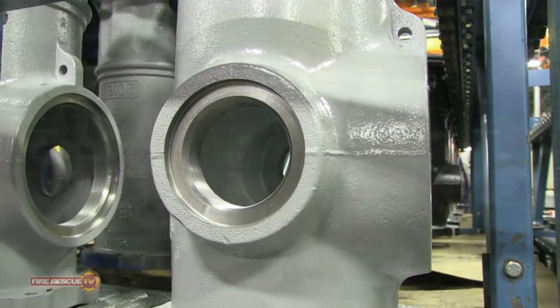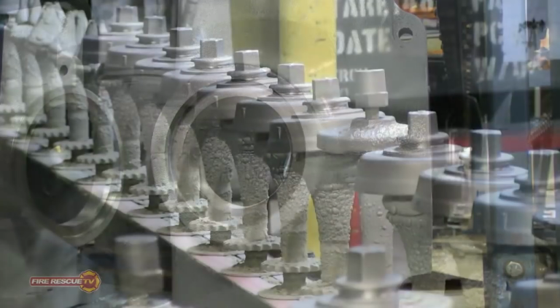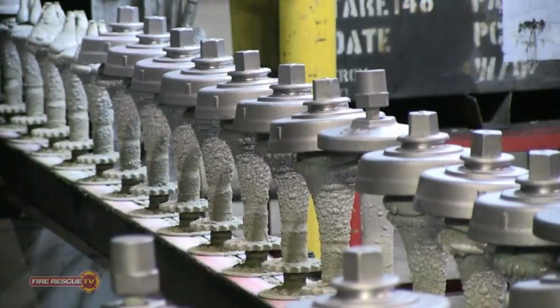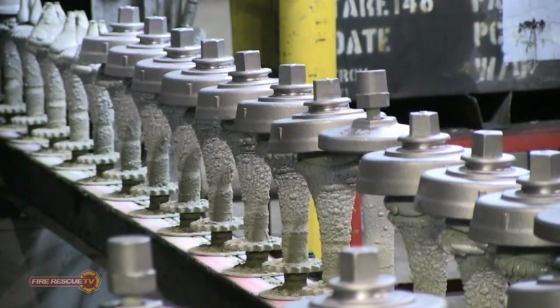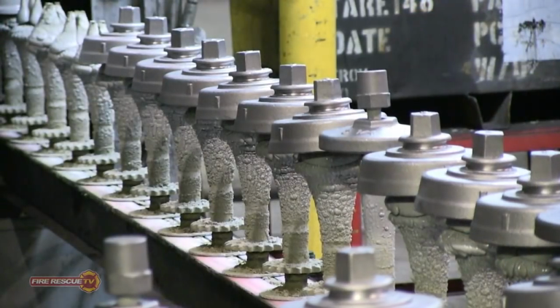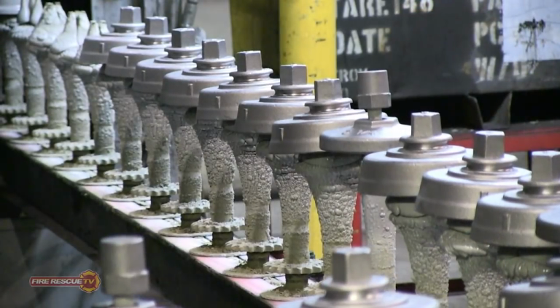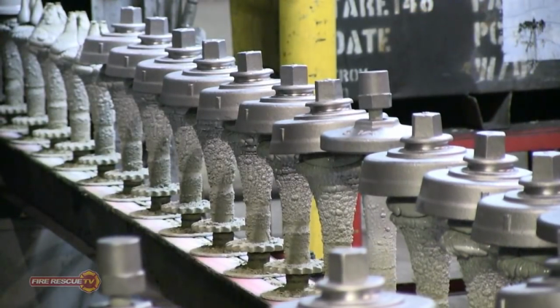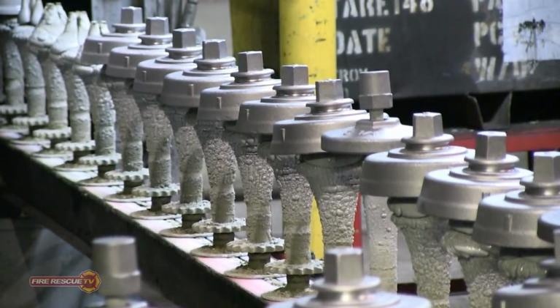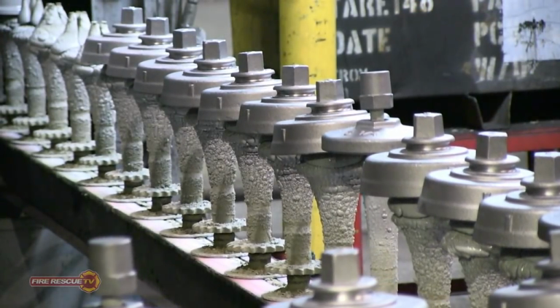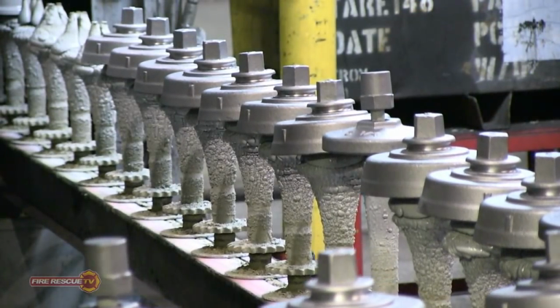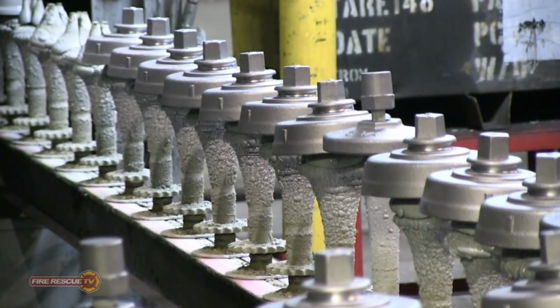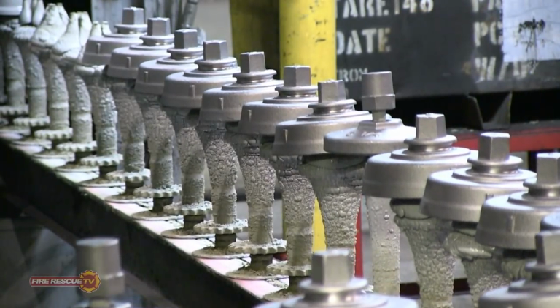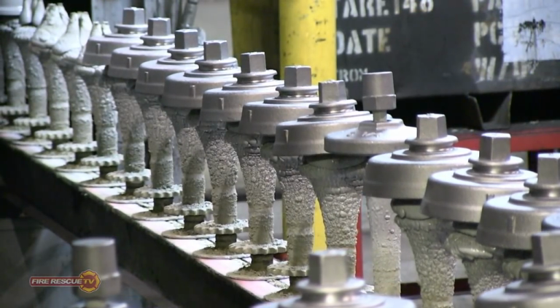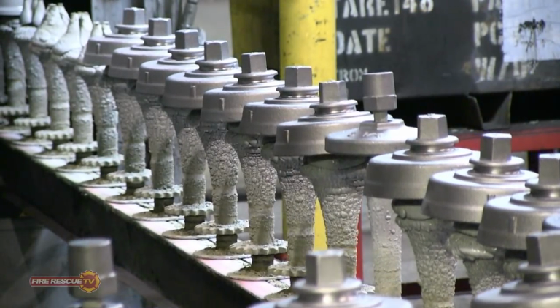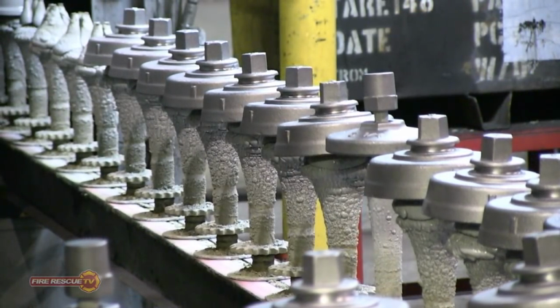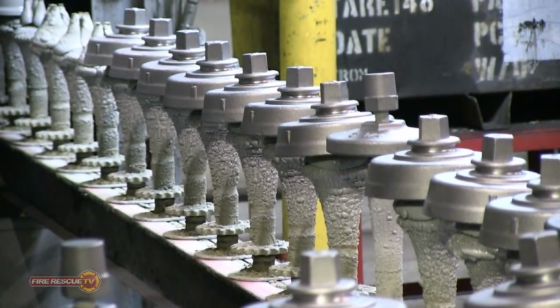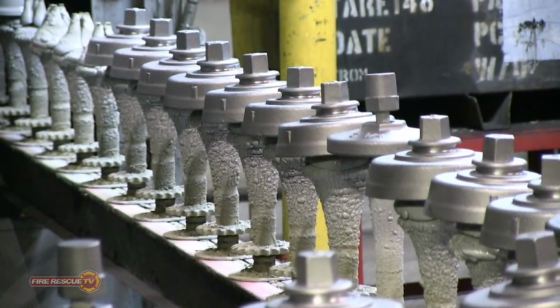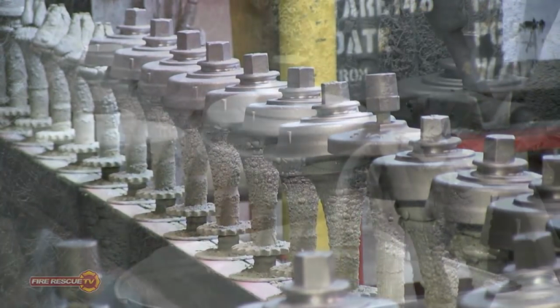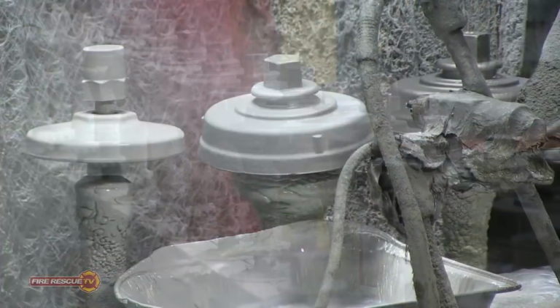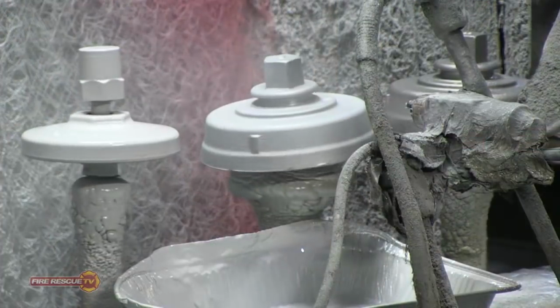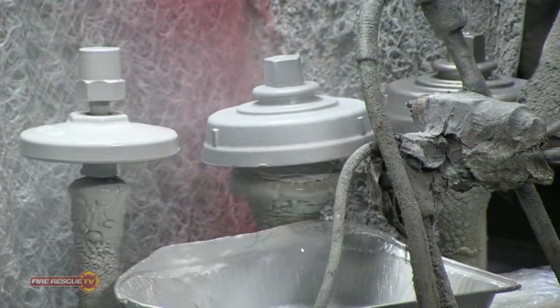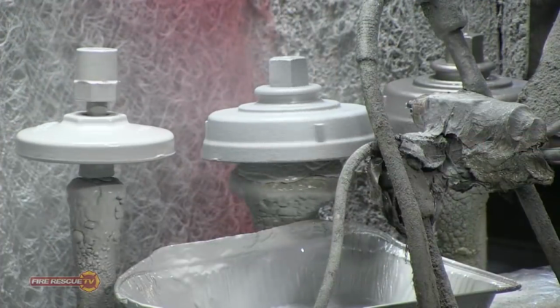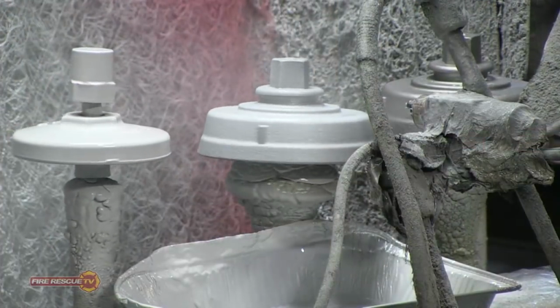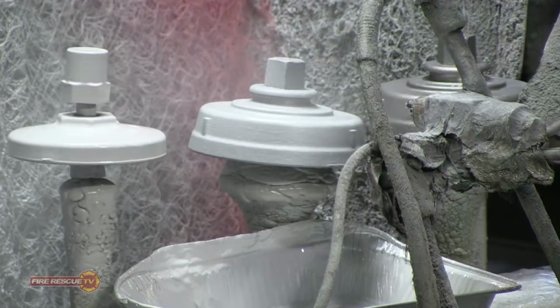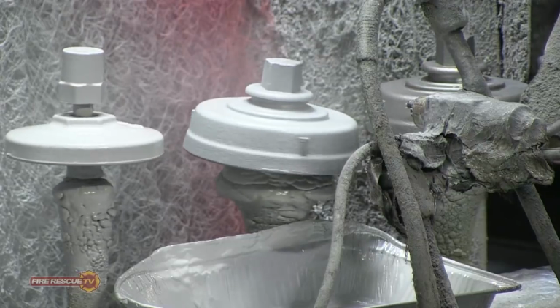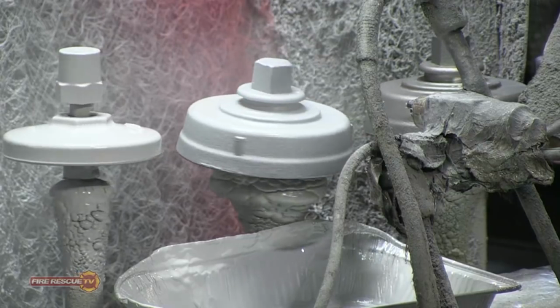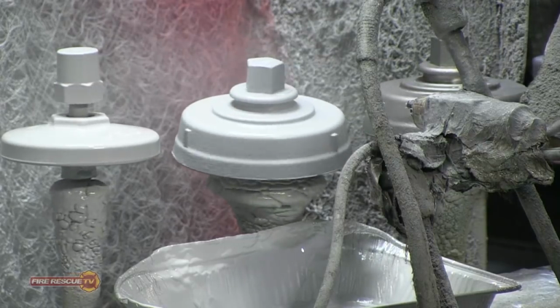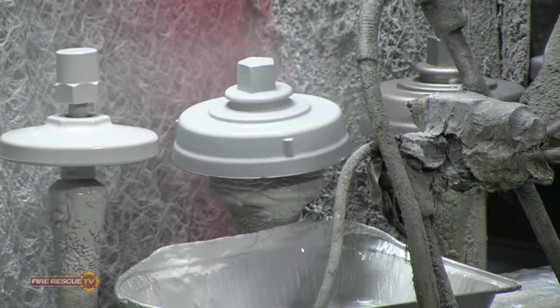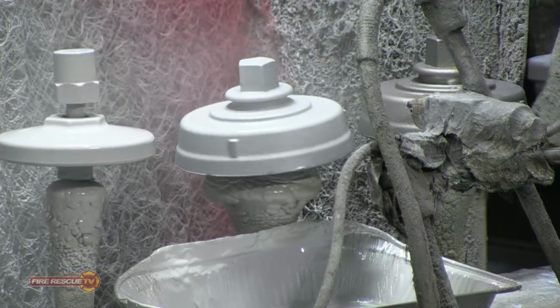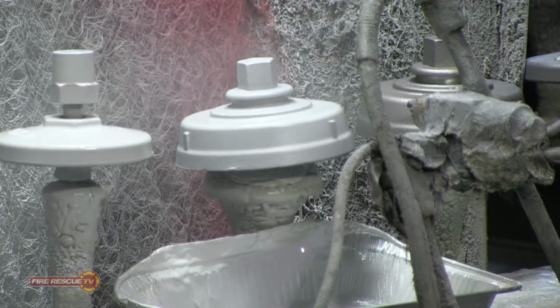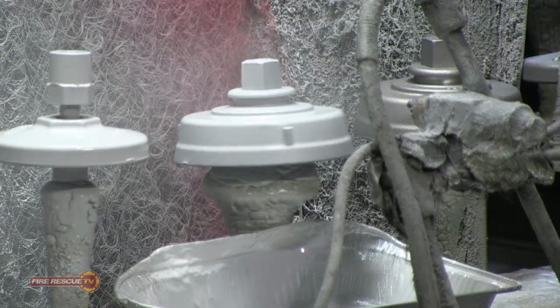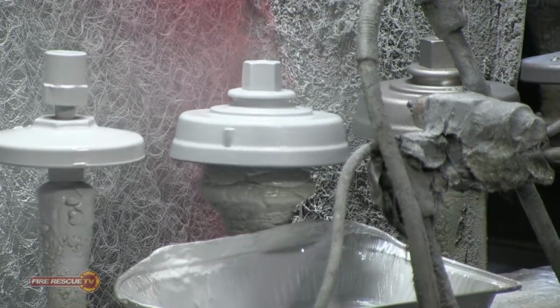The parts are now ready for primer paint. Caps and other parts proceed along an automated line and are painted with epoxy primer.